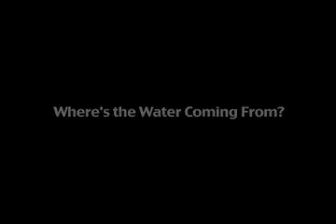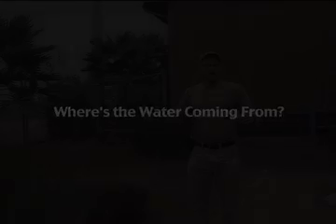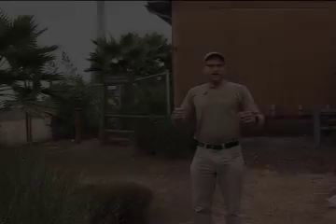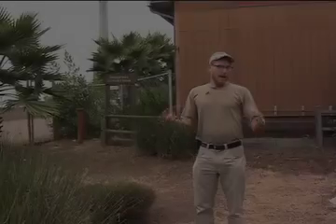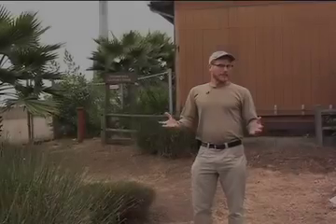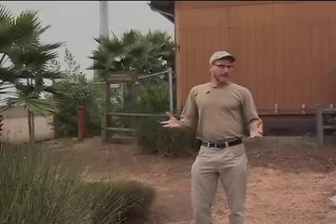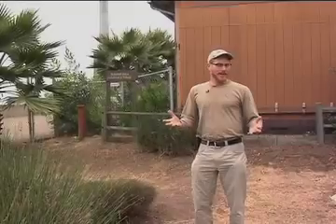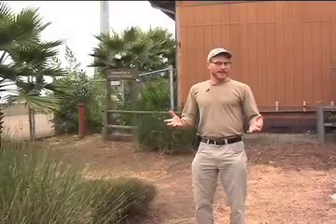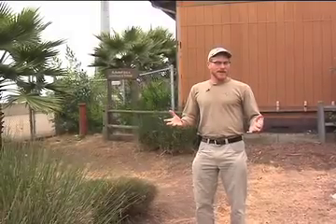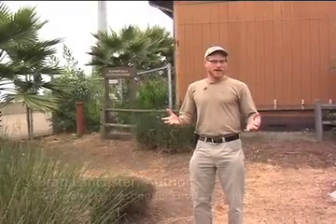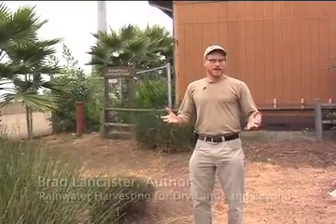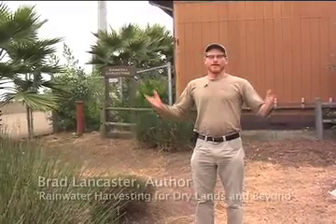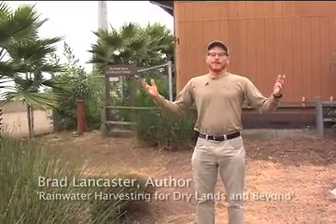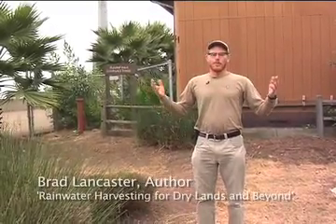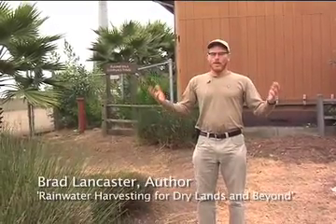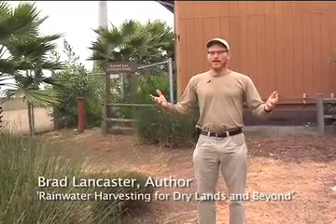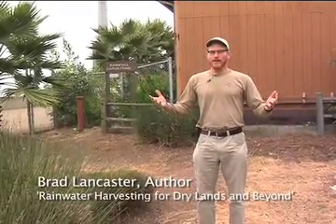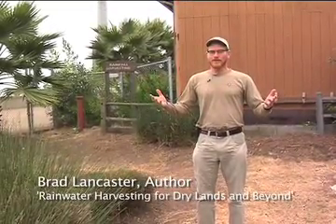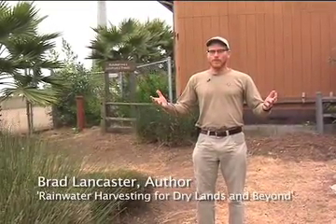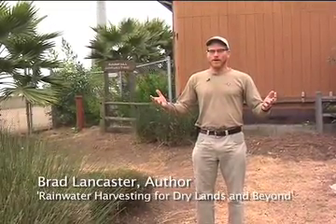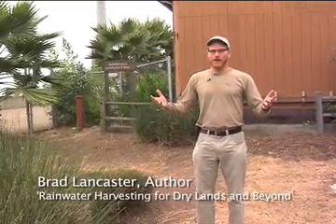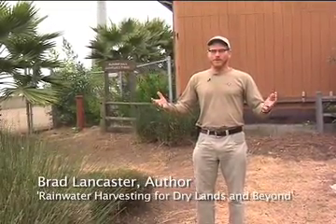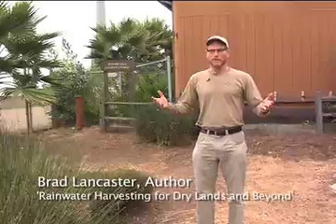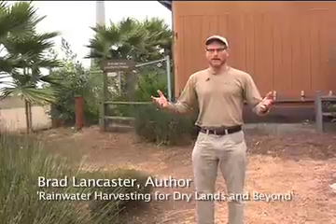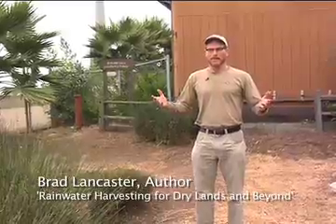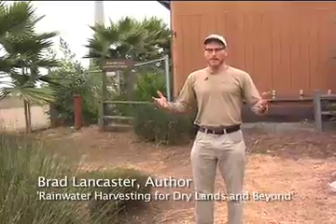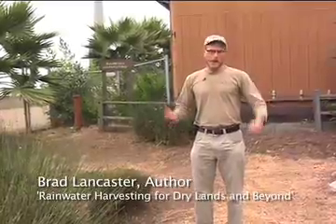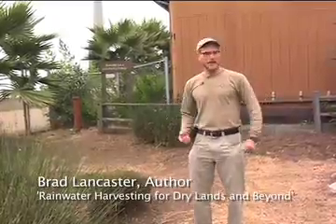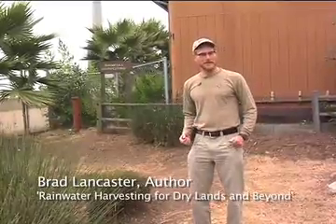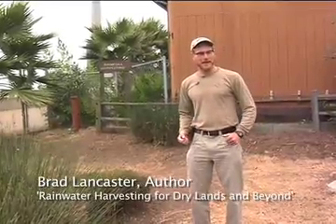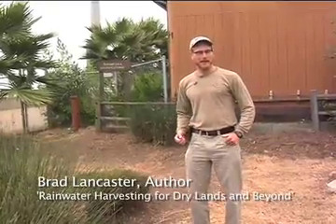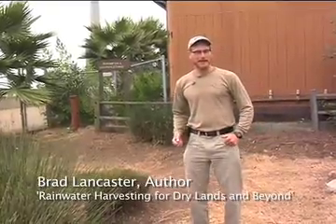If I'm standing here, where is the water coming from? Let's take a look.